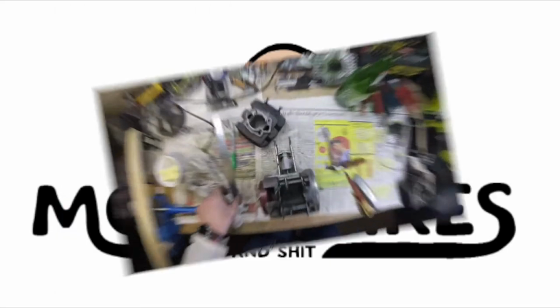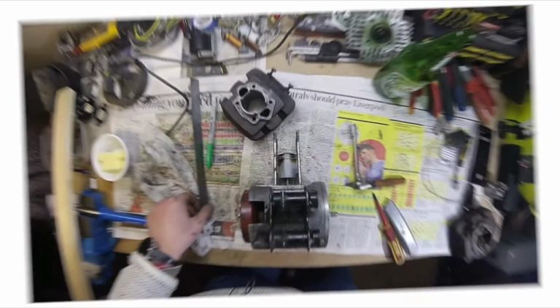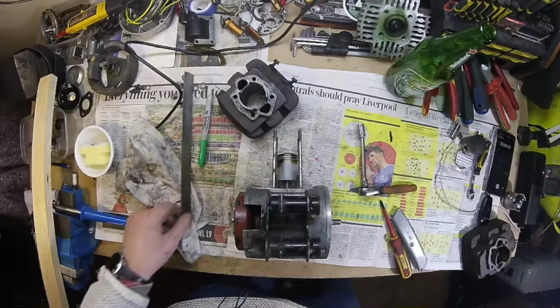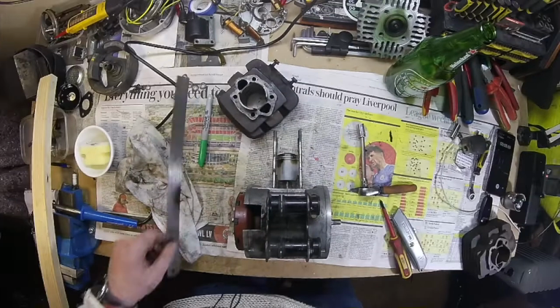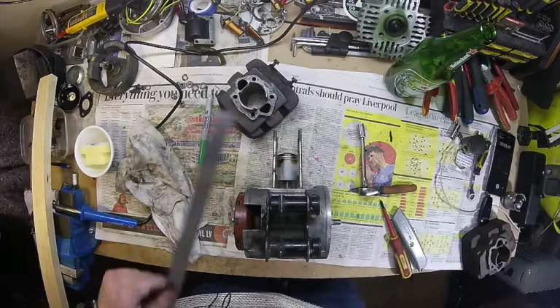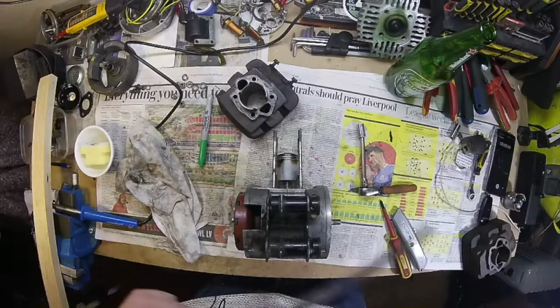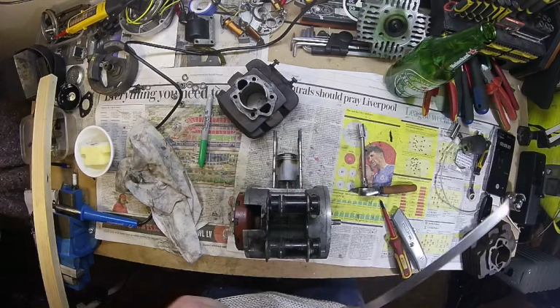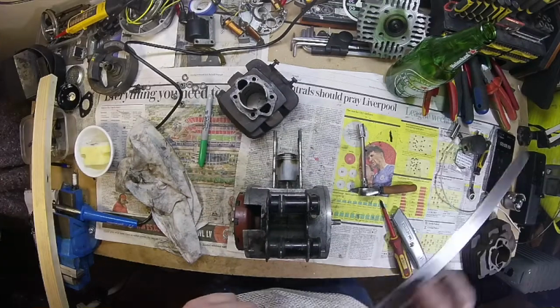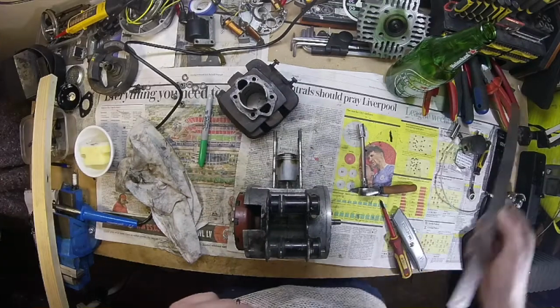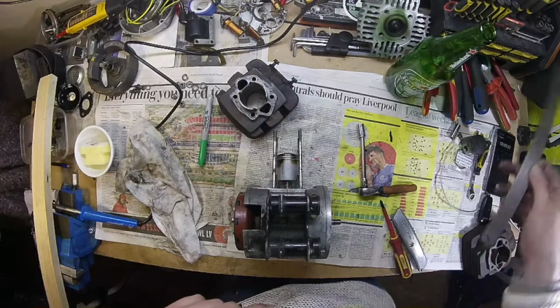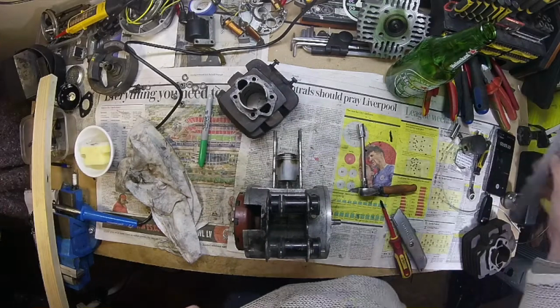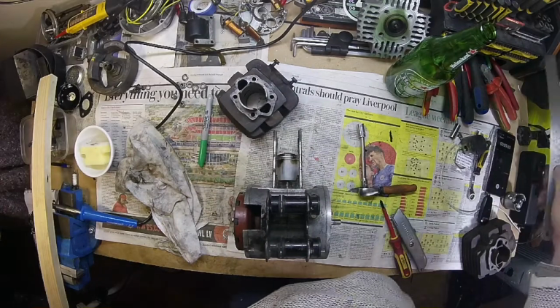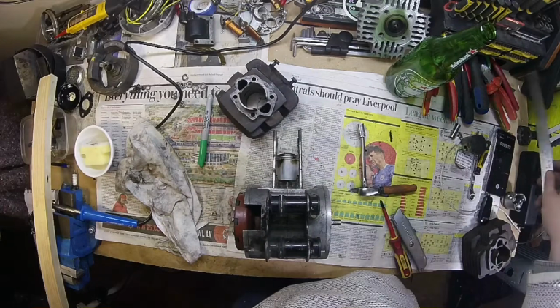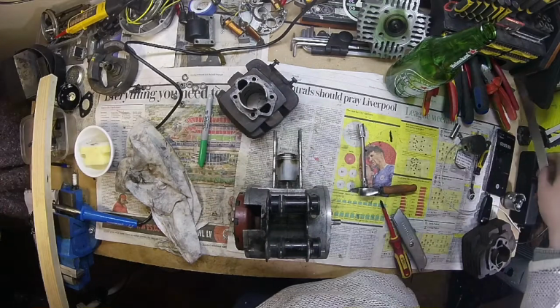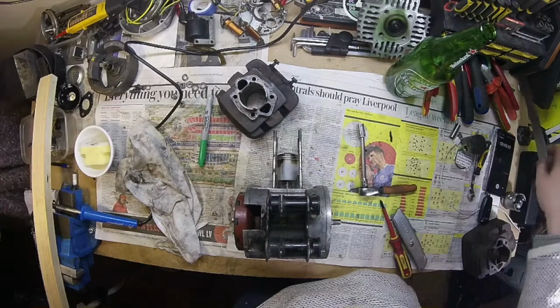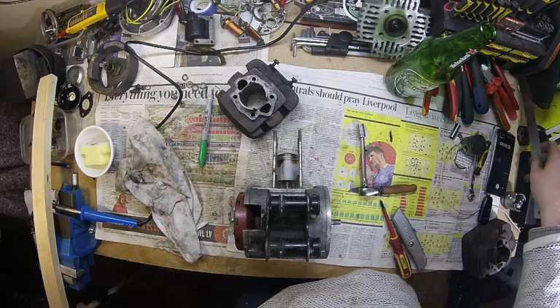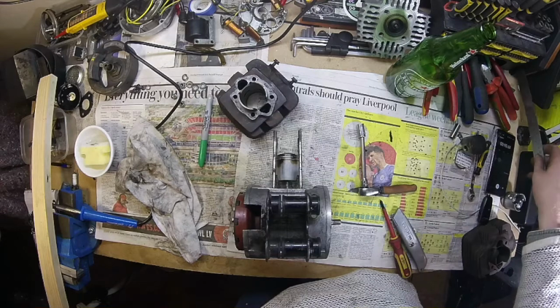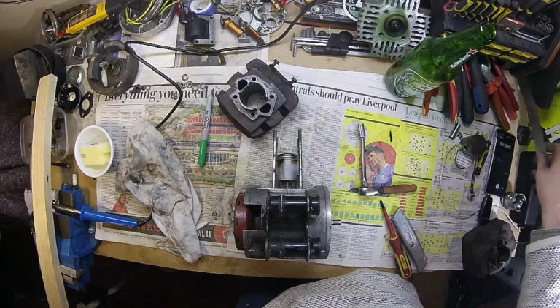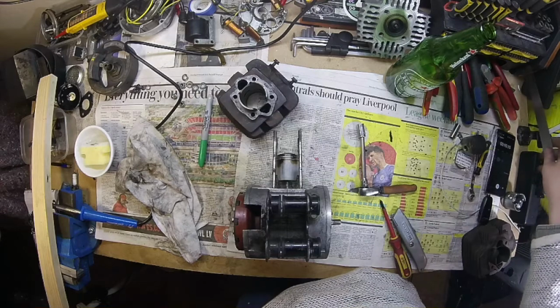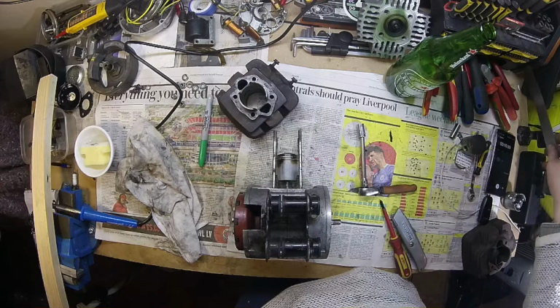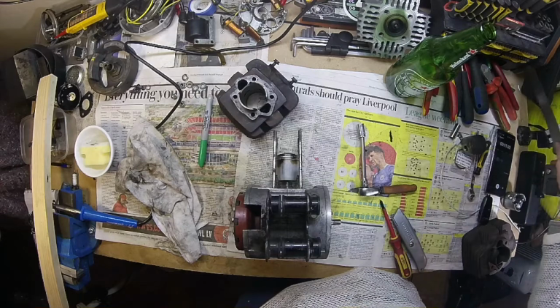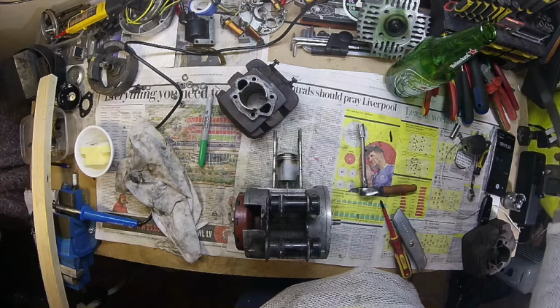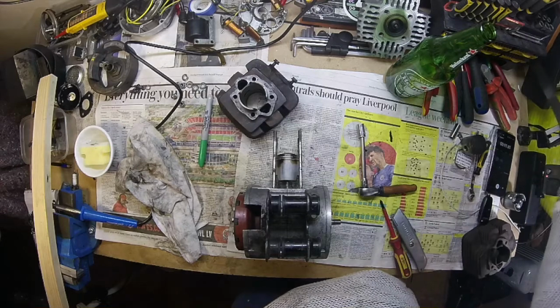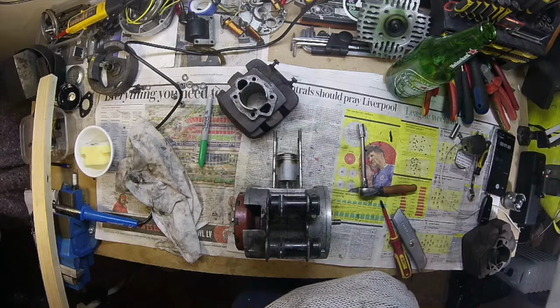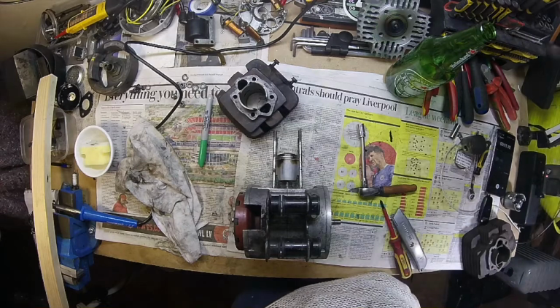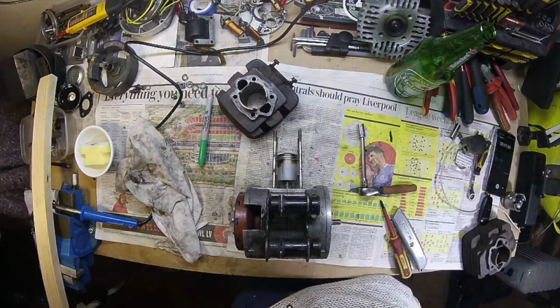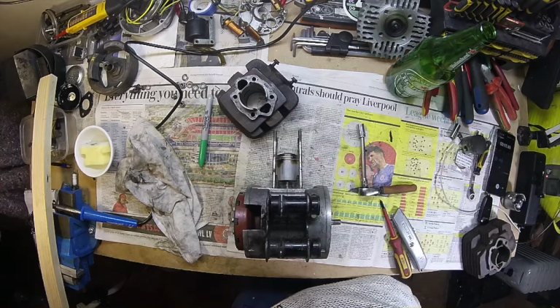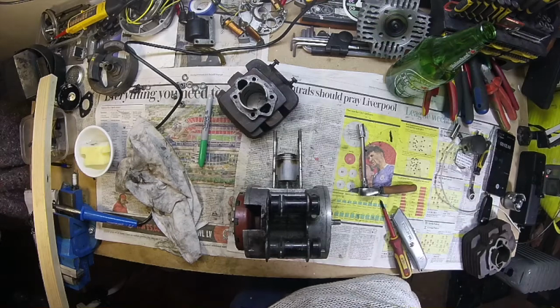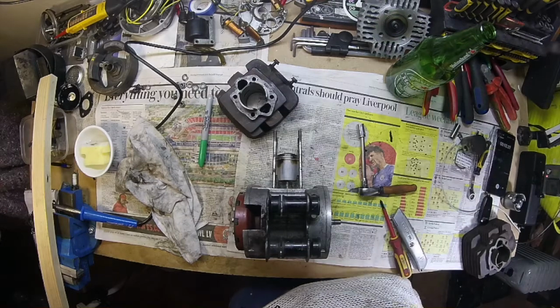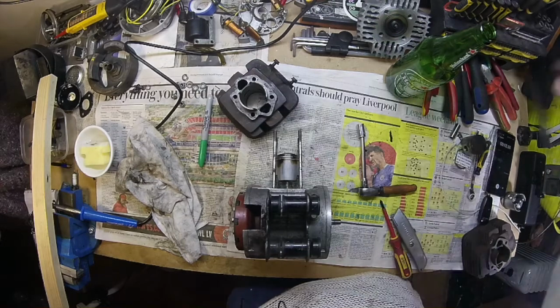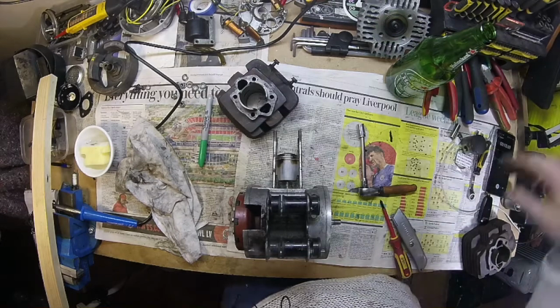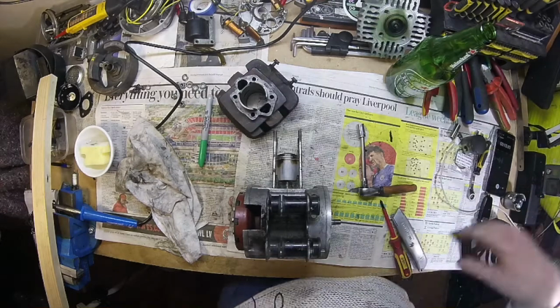OK, we're back. Welcome to the Garage again. We're working on the Elliot Moped.